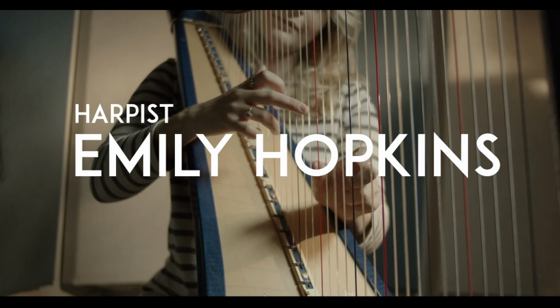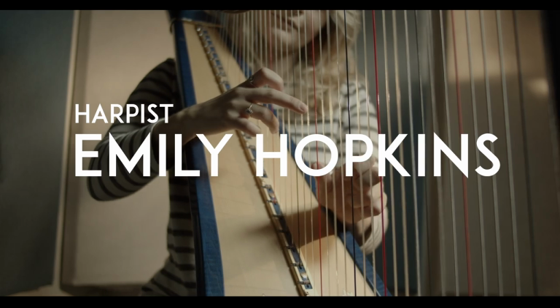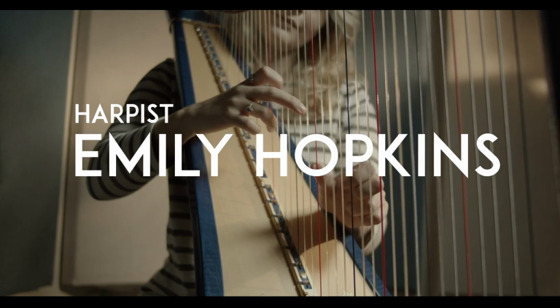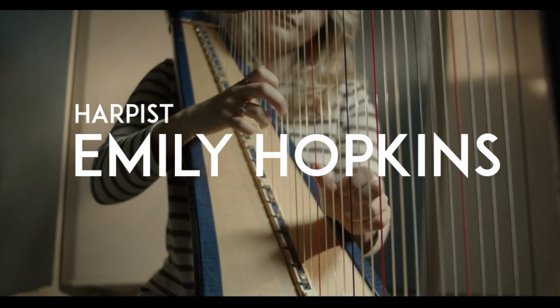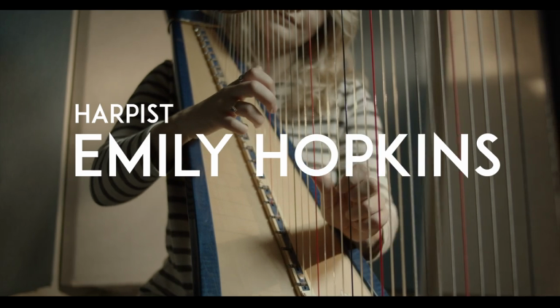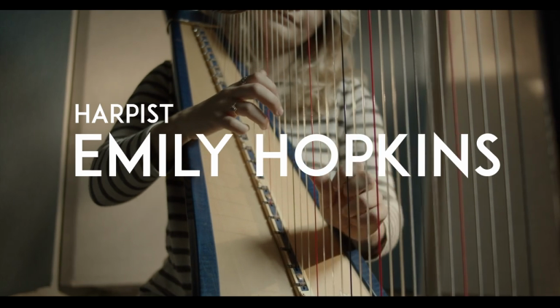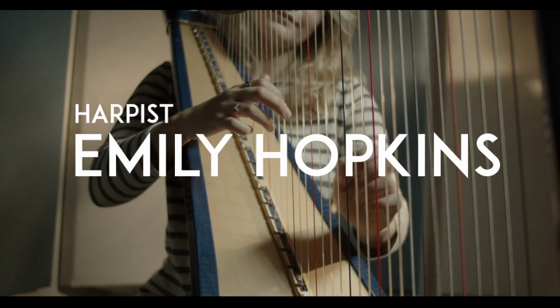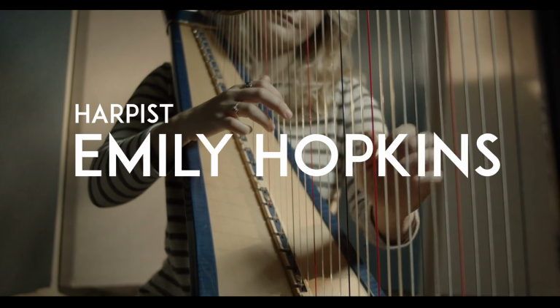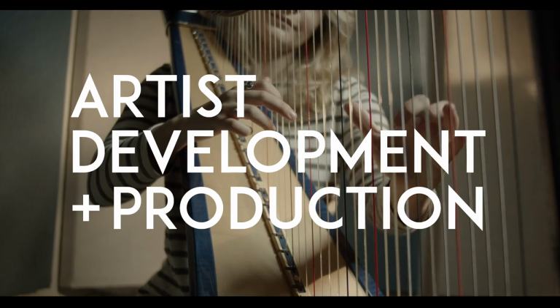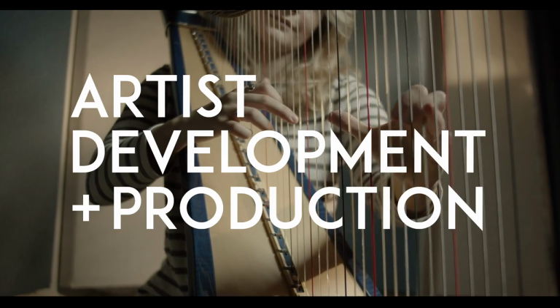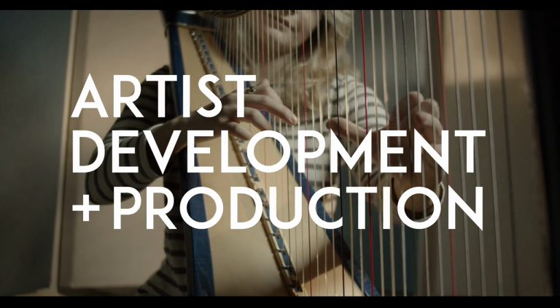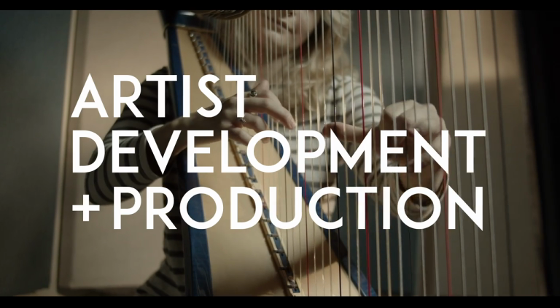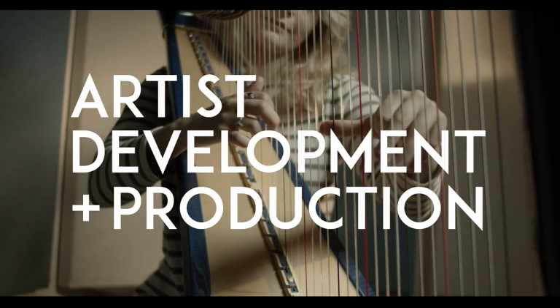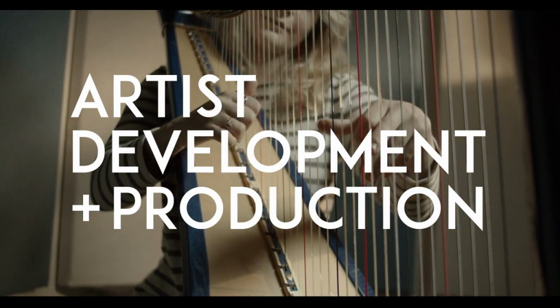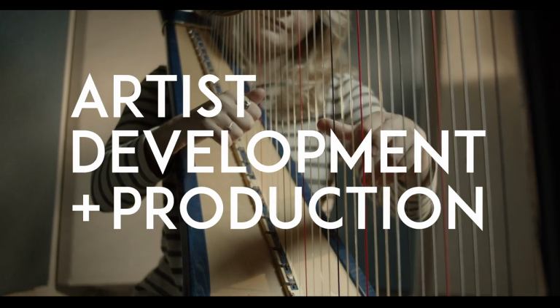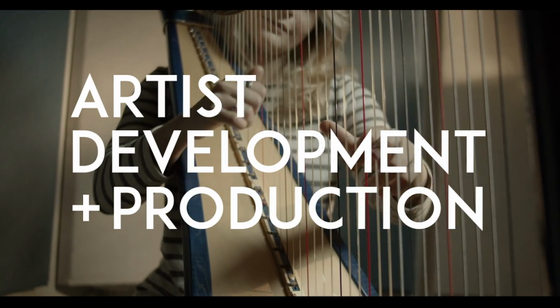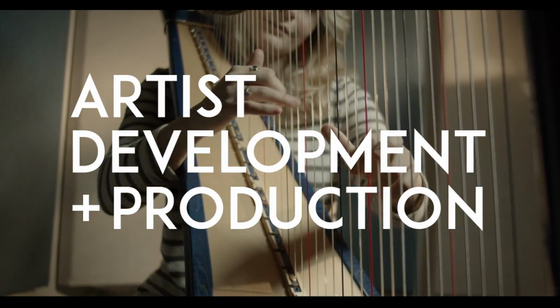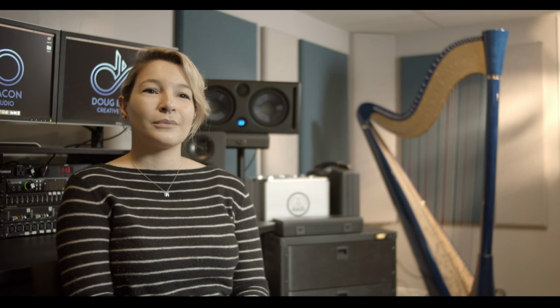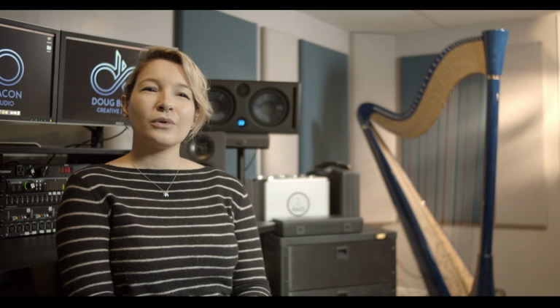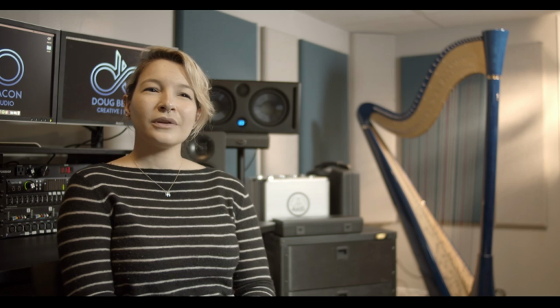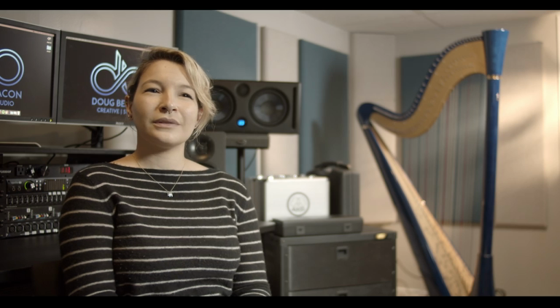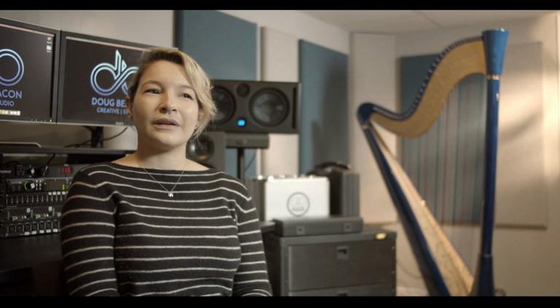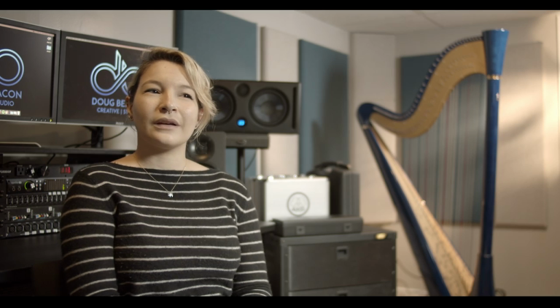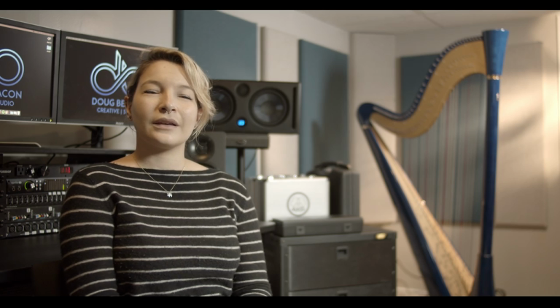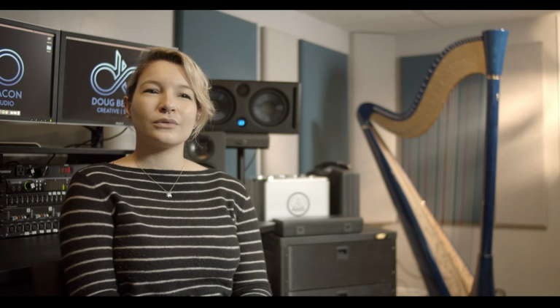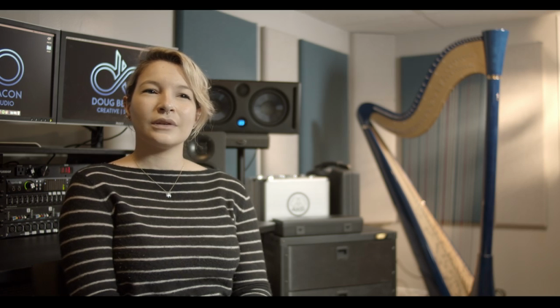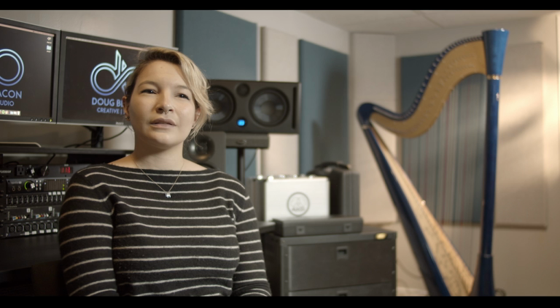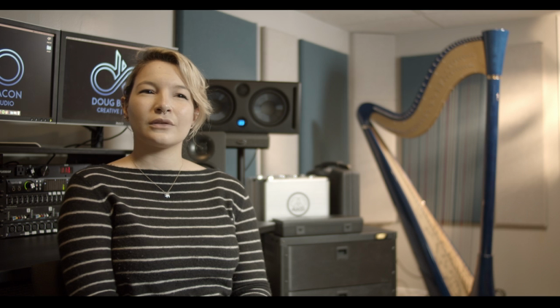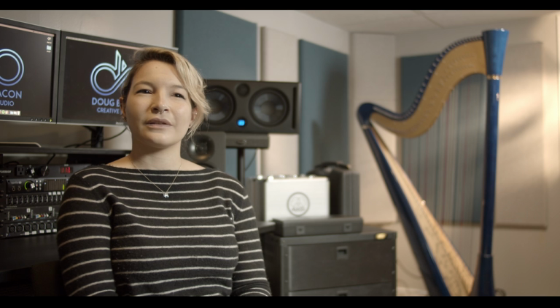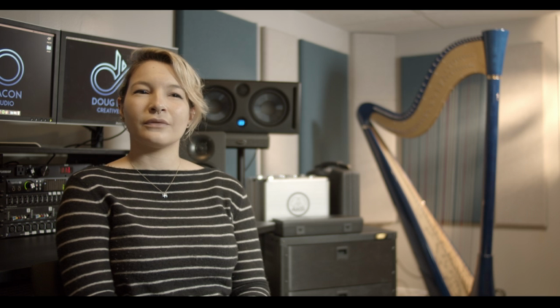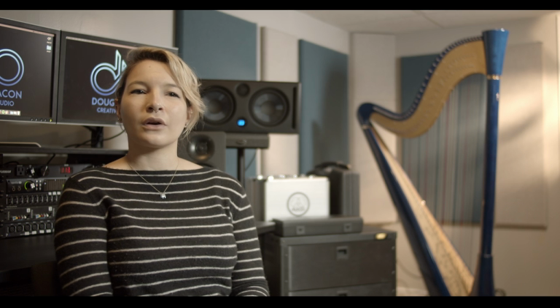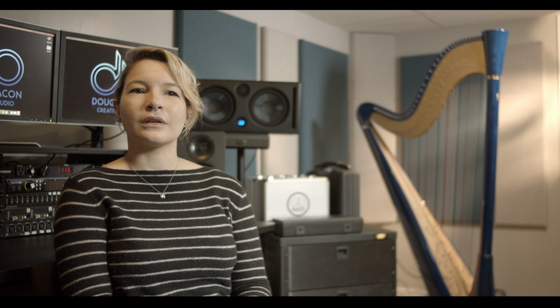My name is Emily Hopkins, and I've been playing the harp for 18 years. Before working with Doug, I never really considered myself an artist.